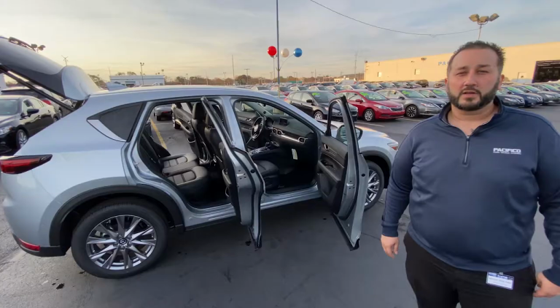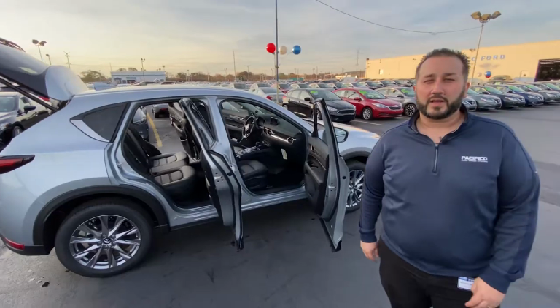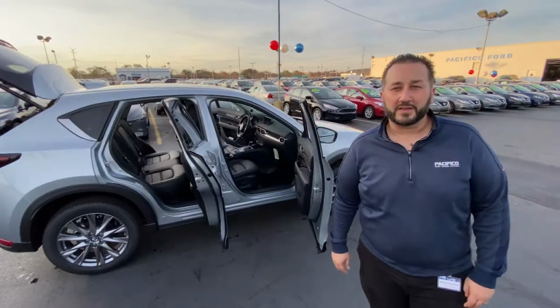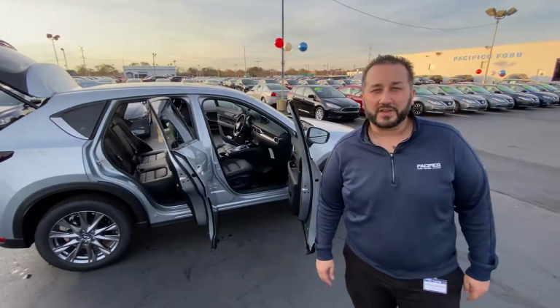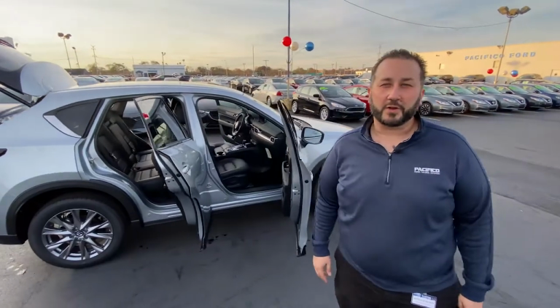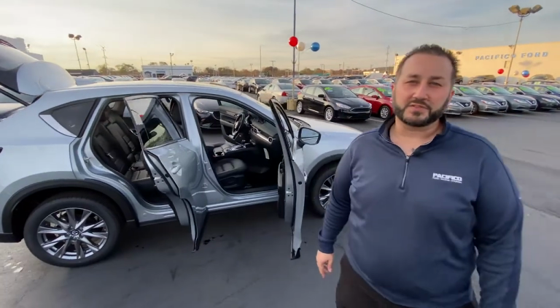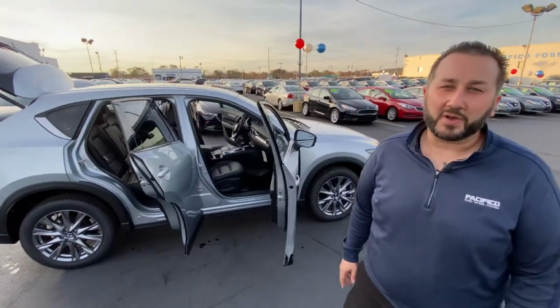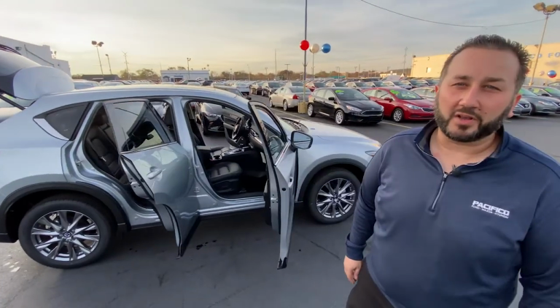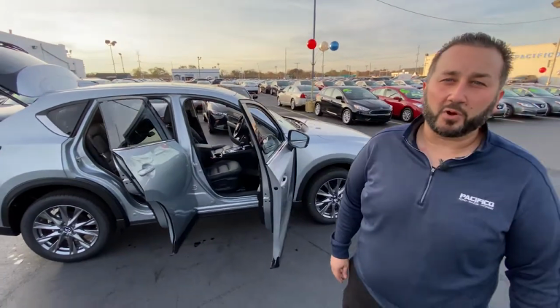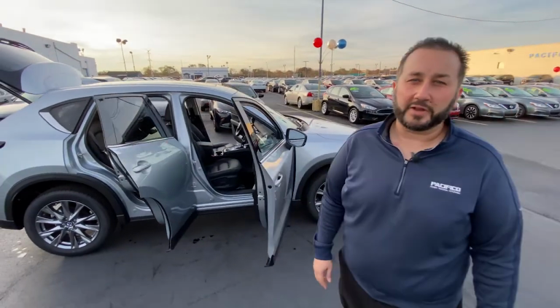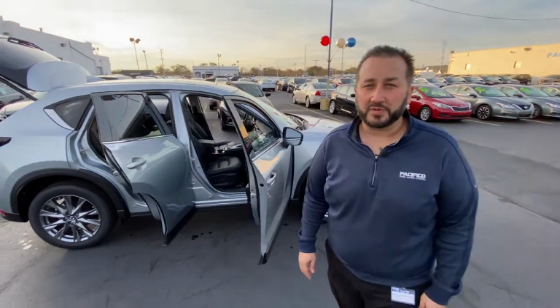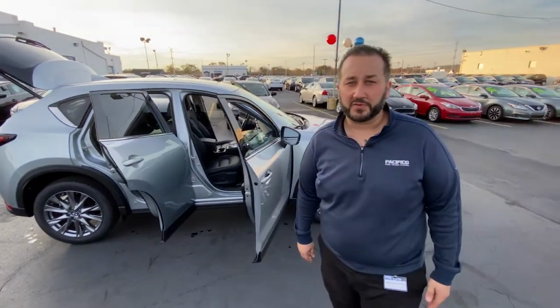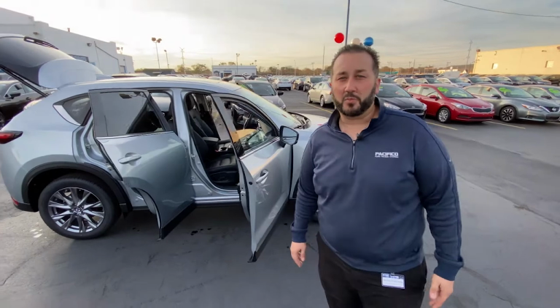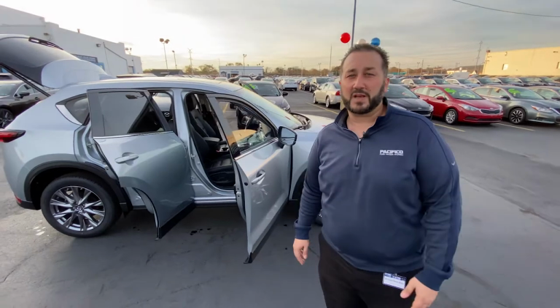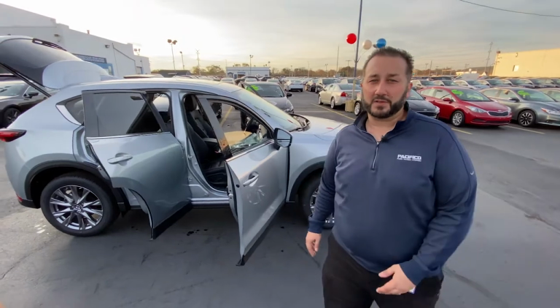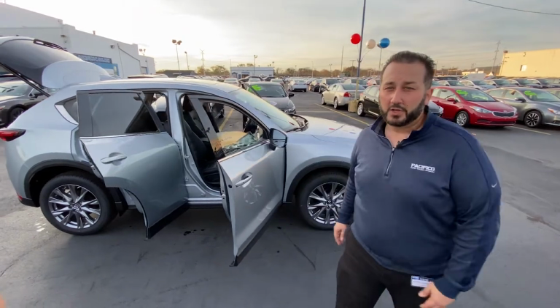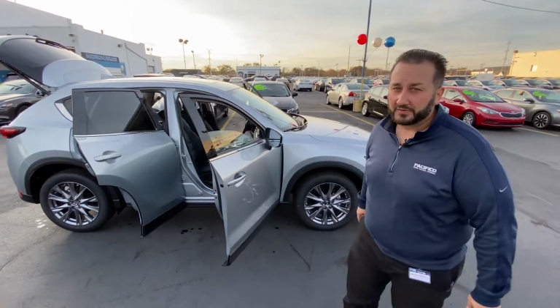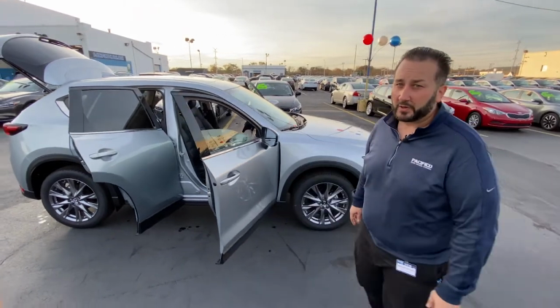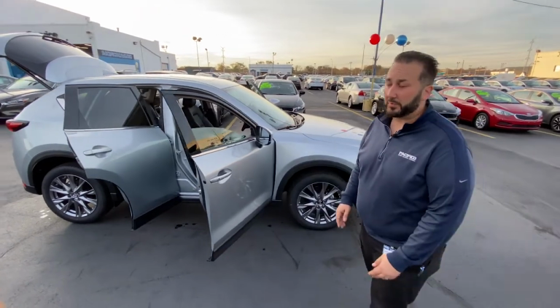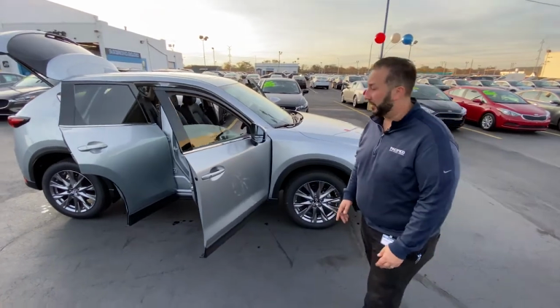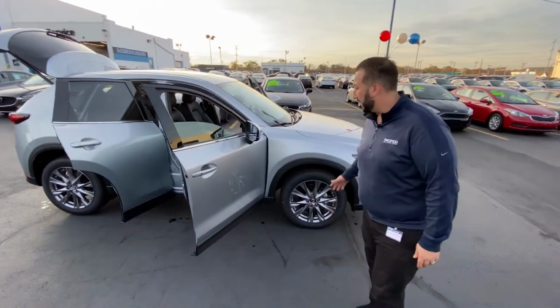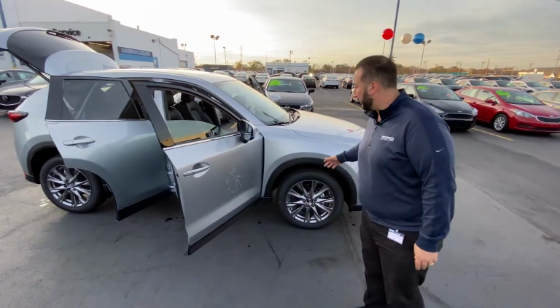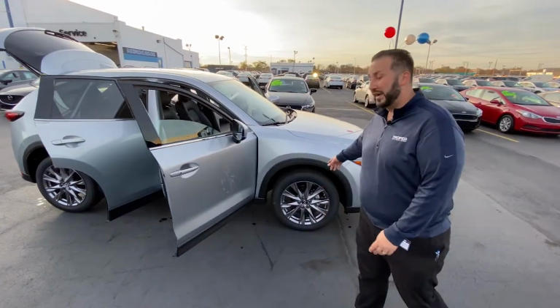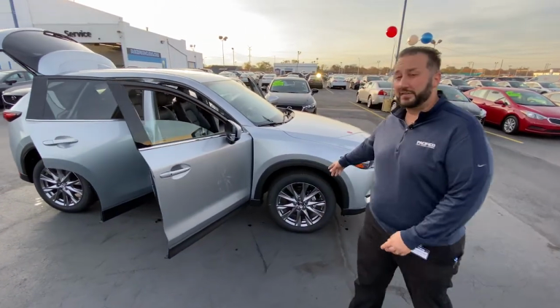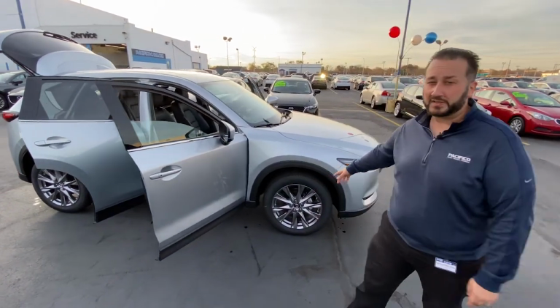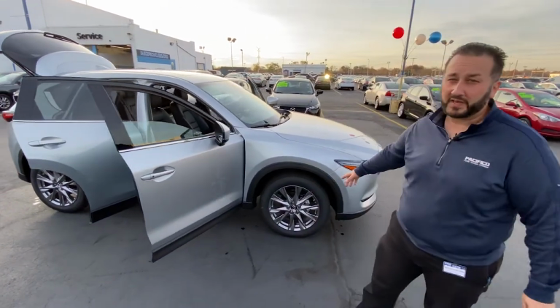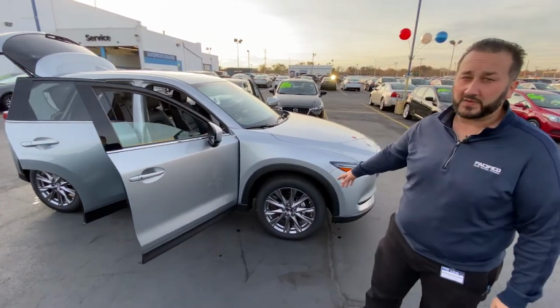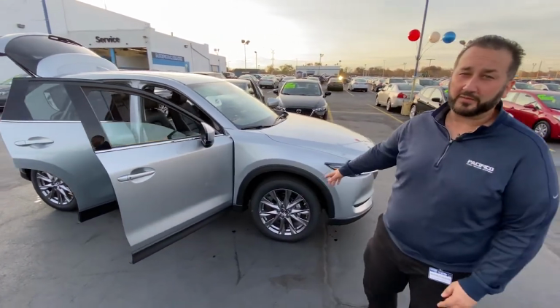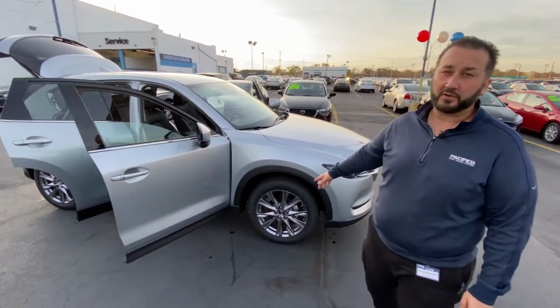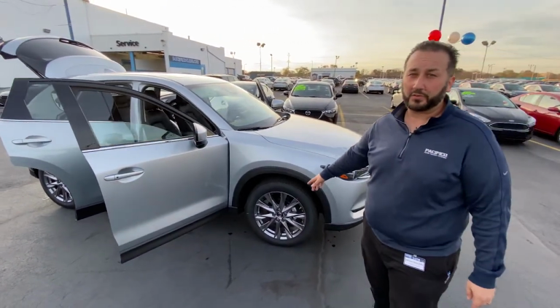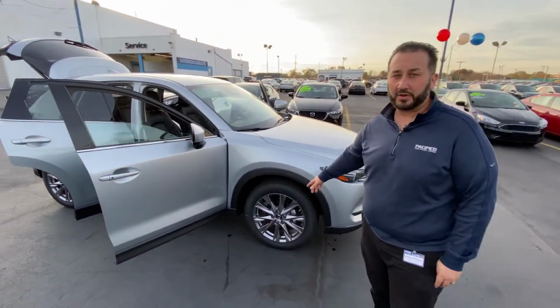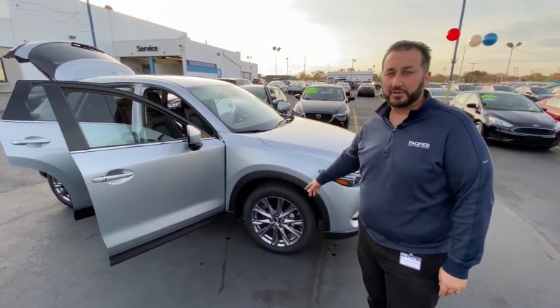Hey guys, how you doing? This is Mike Della Pola here at Pacifico Mazda. Today we're going to be looking at the 2019 CX-5 Grand Touring Edition.